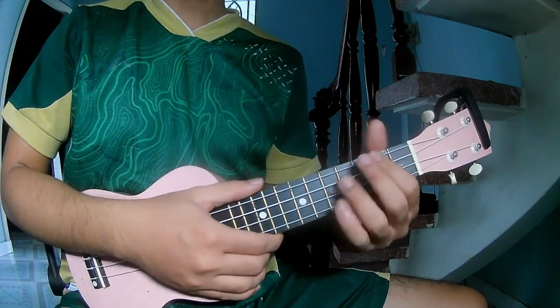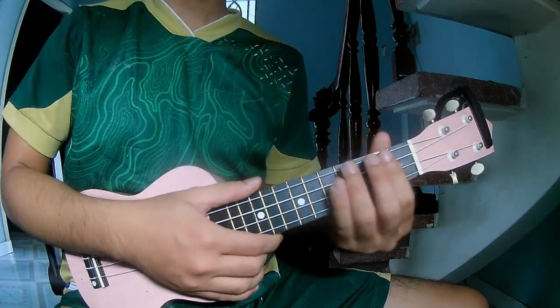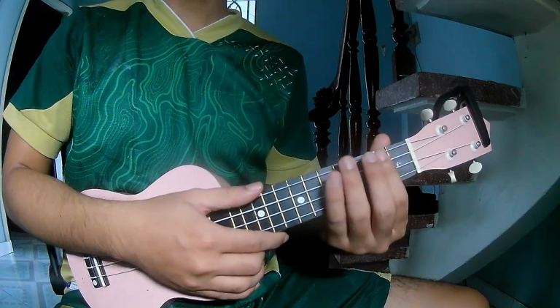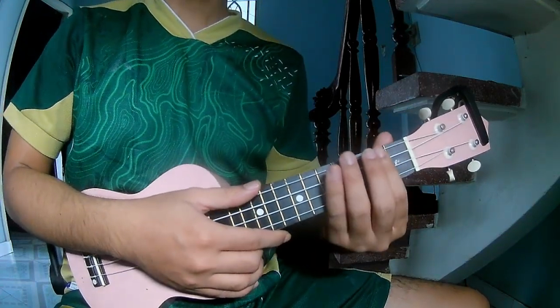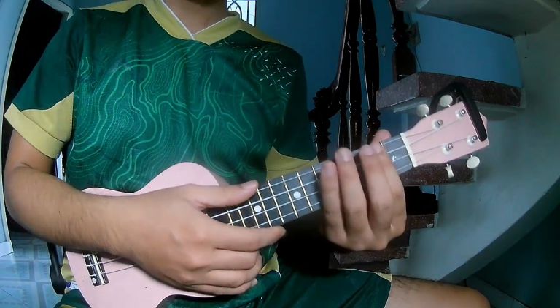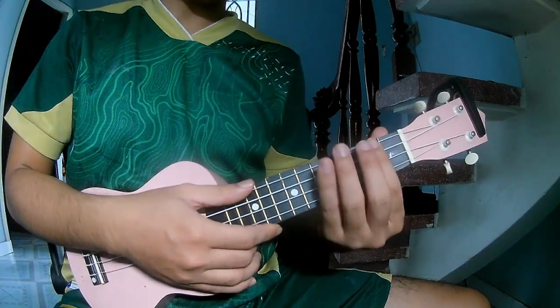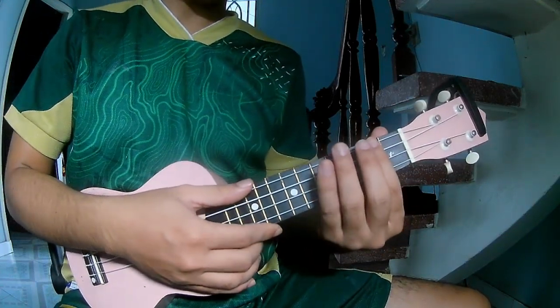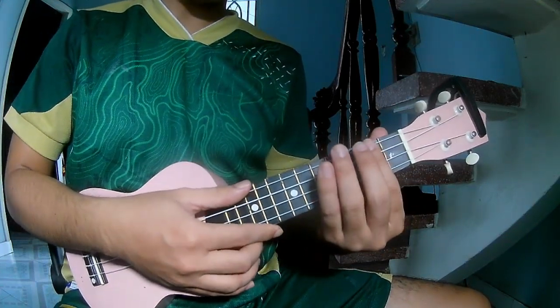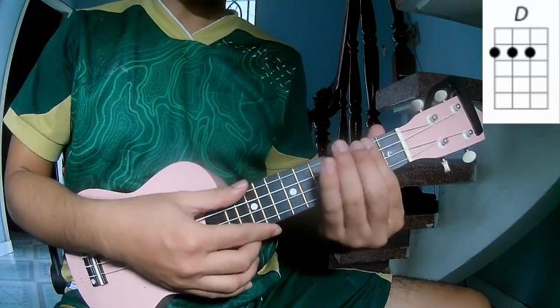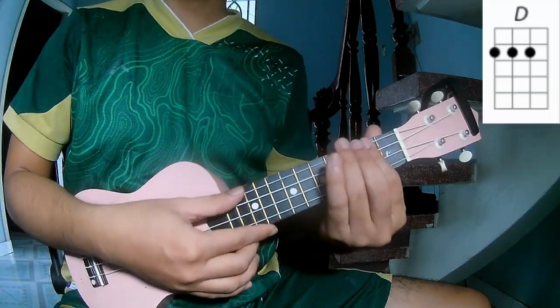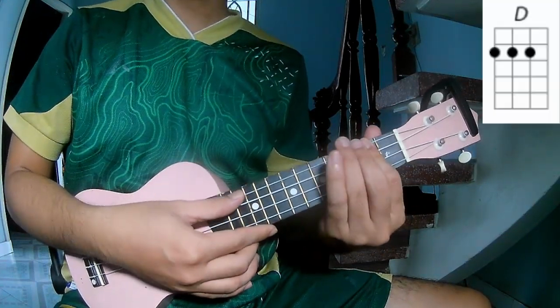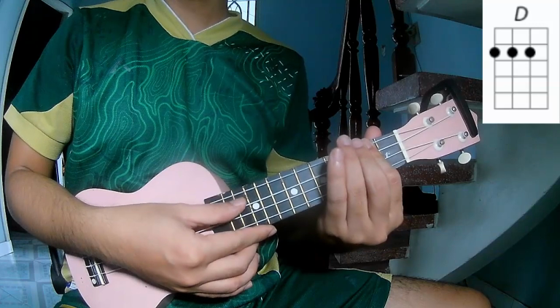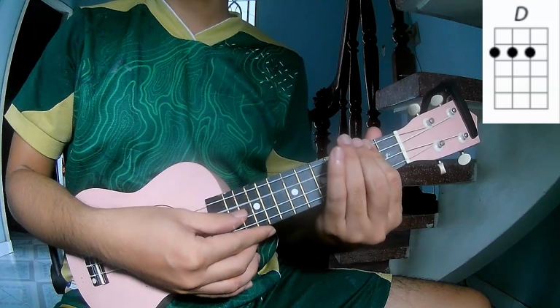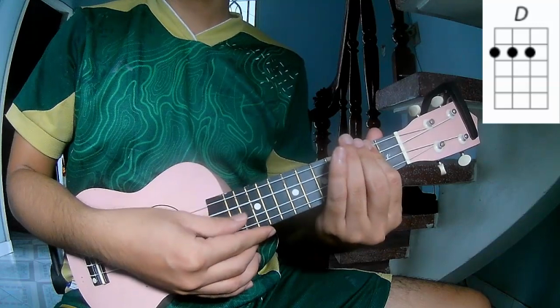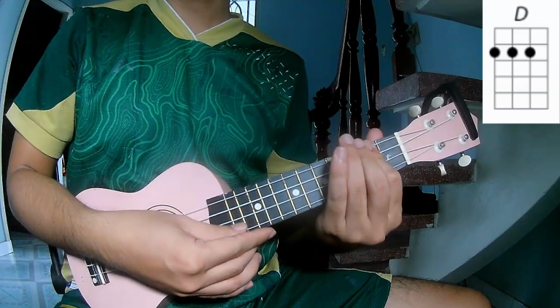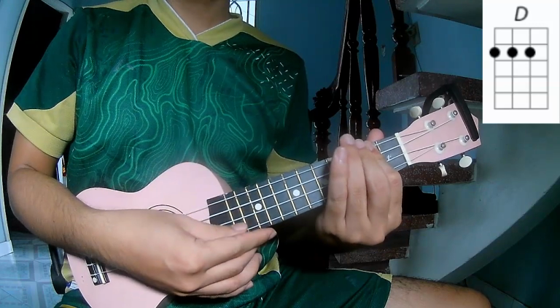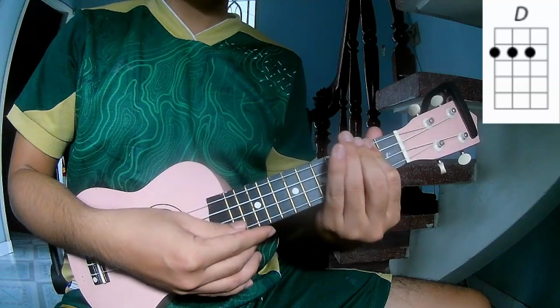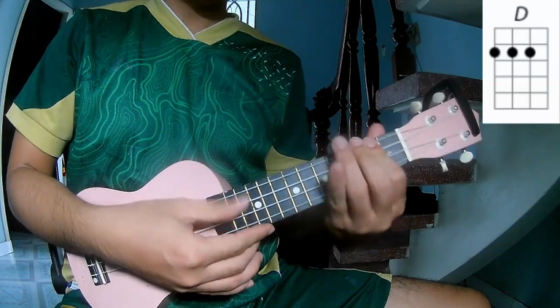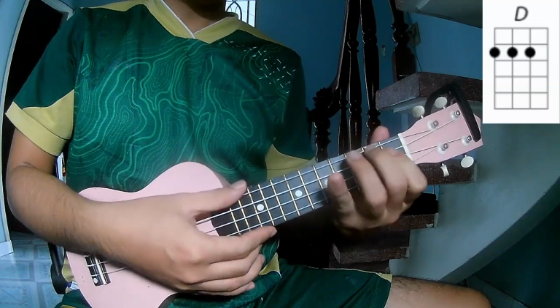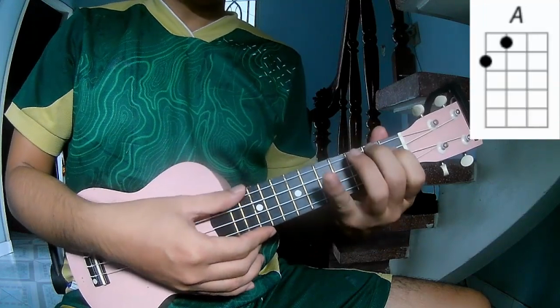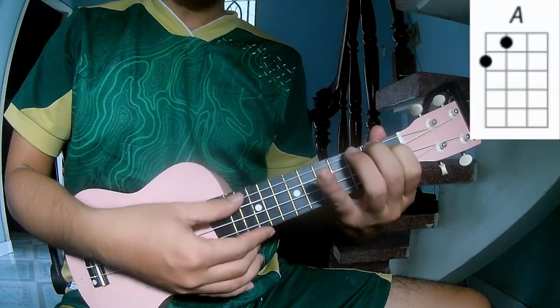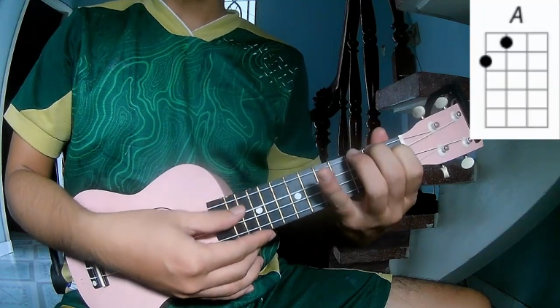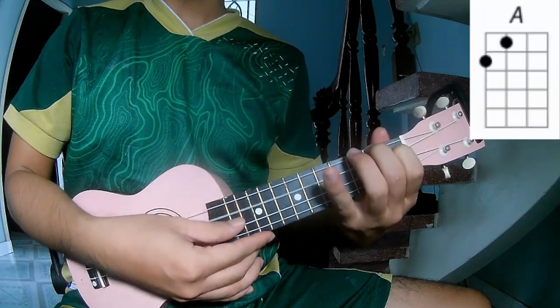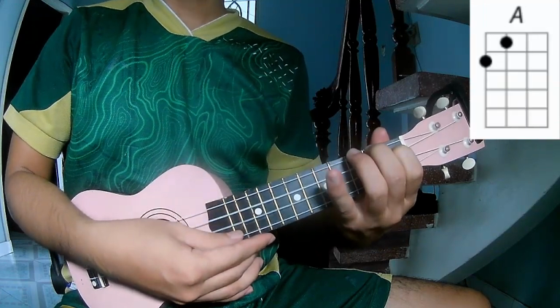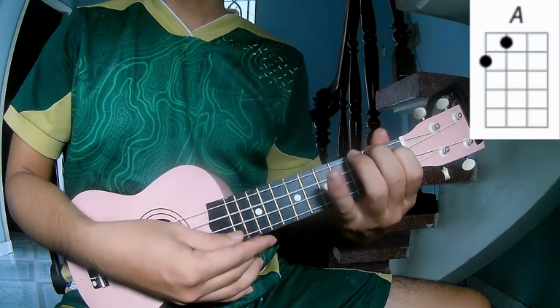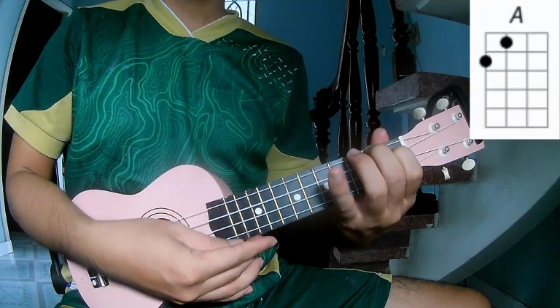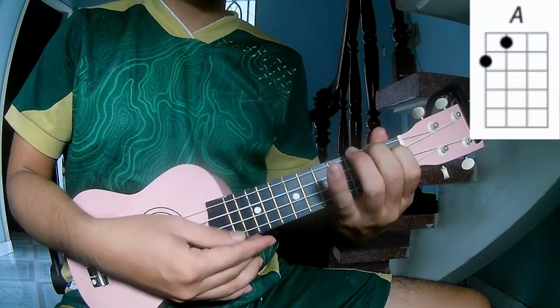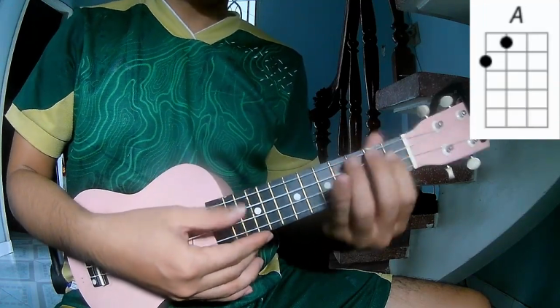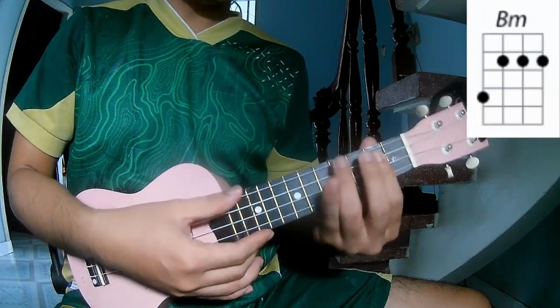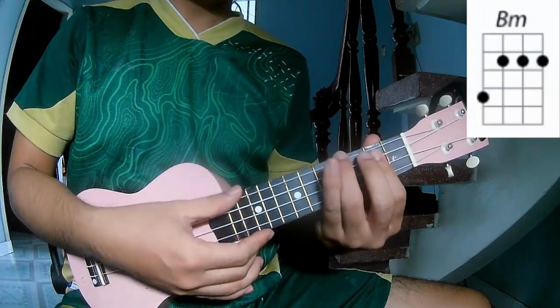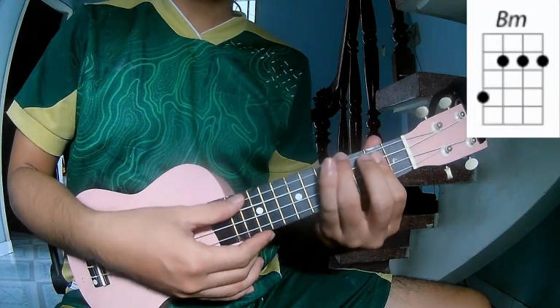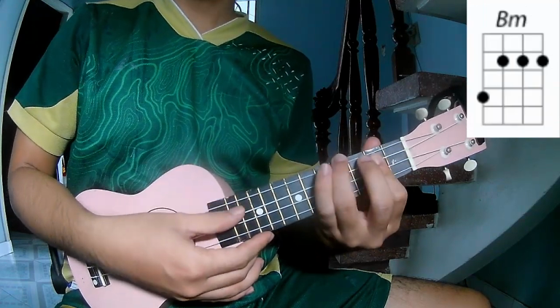The chords to this song are D, A, and B, A.